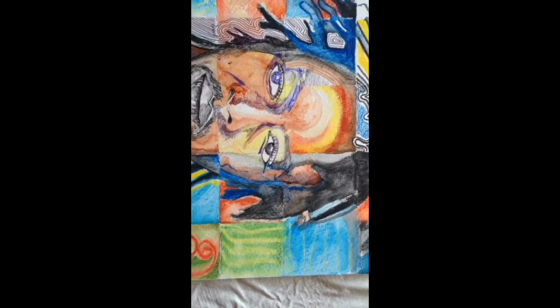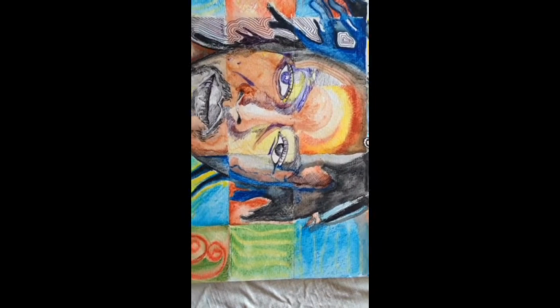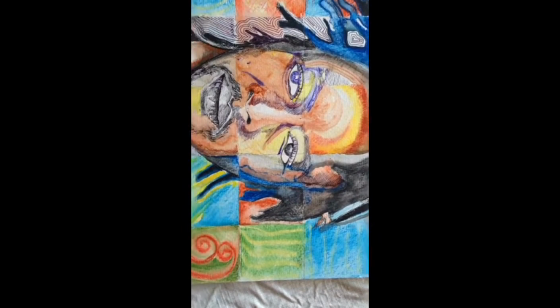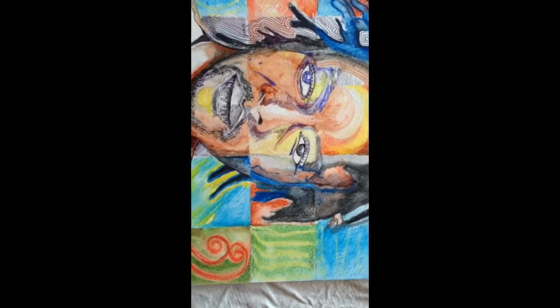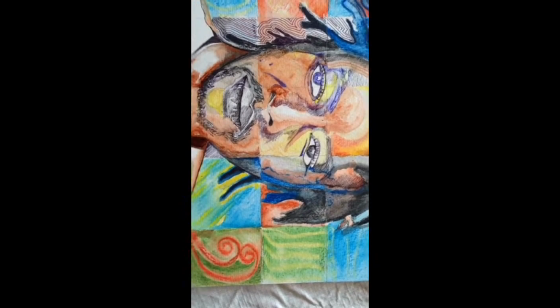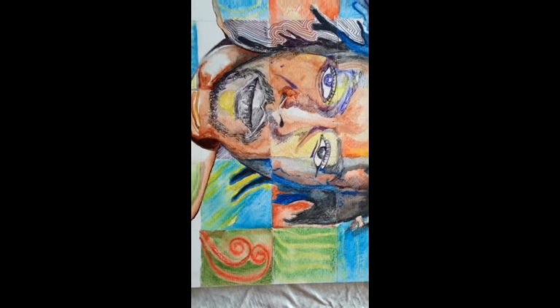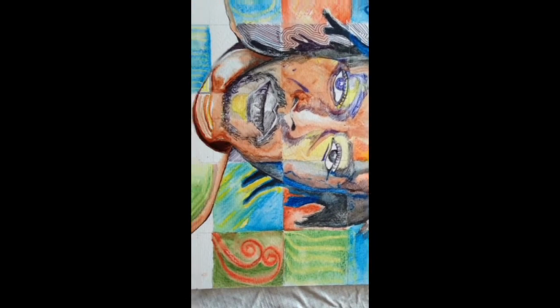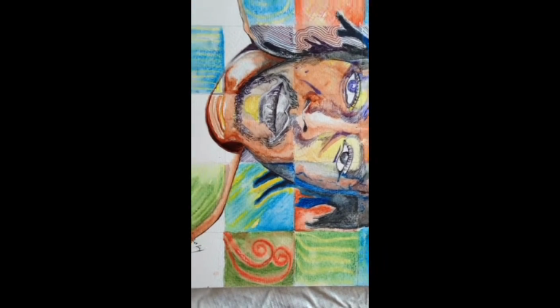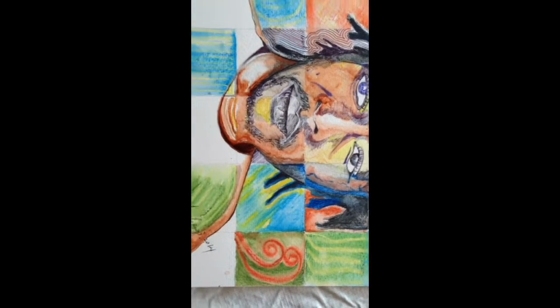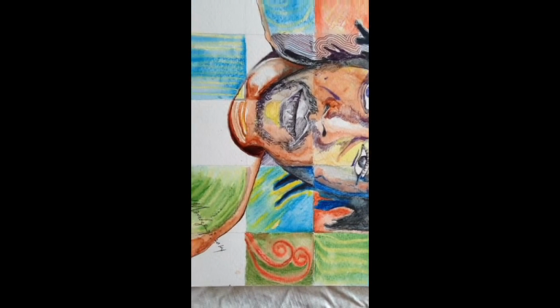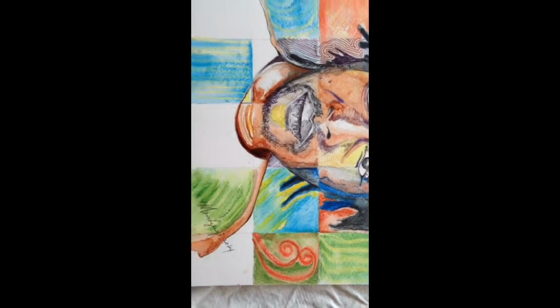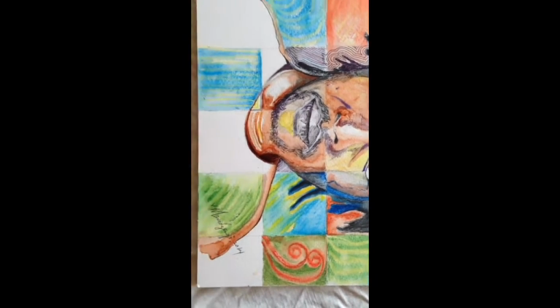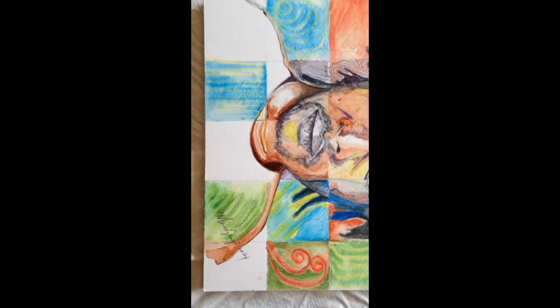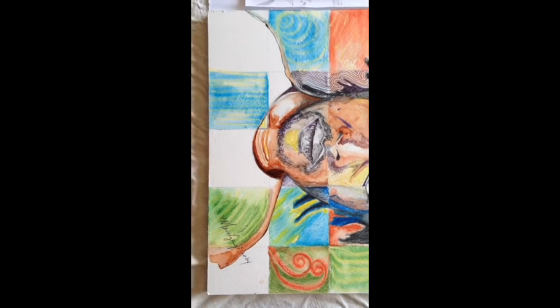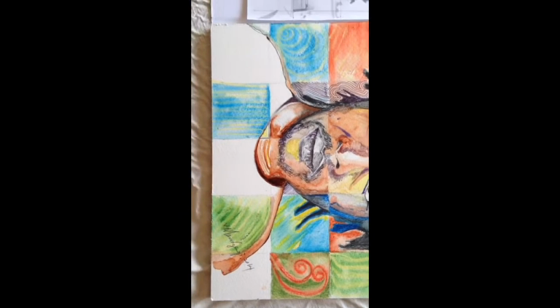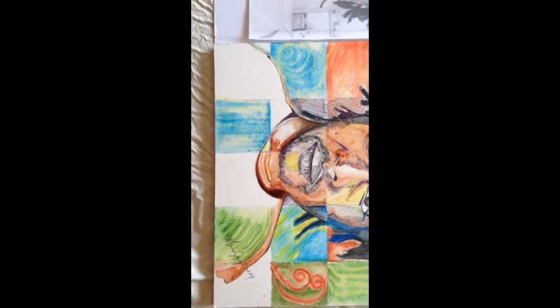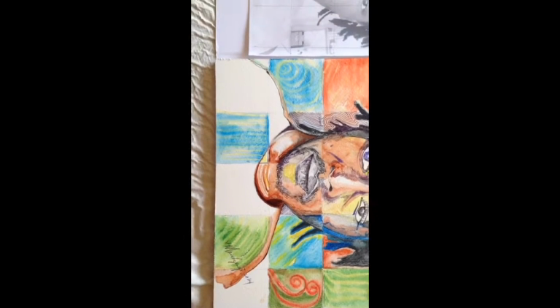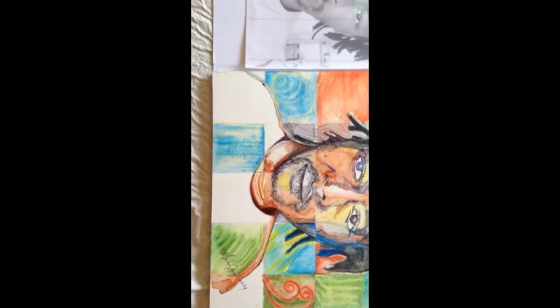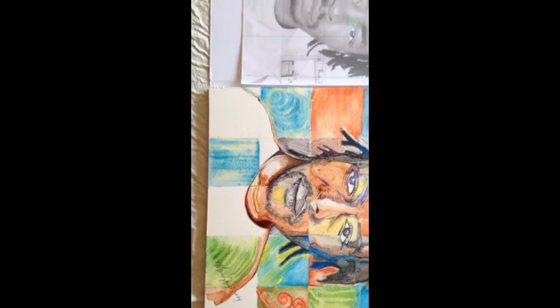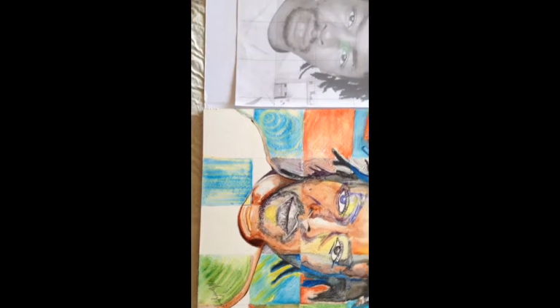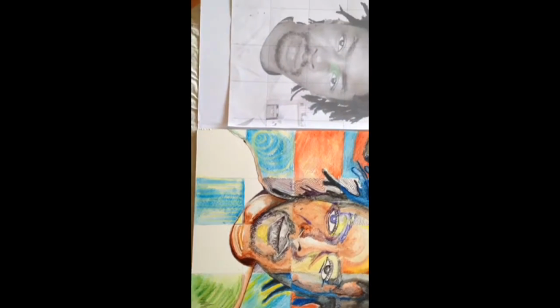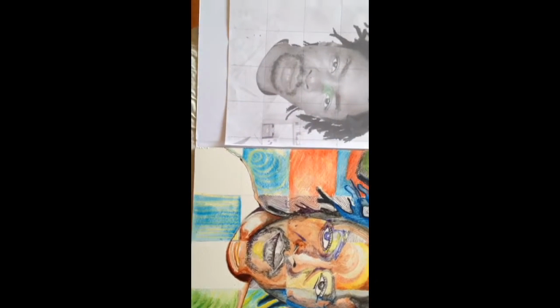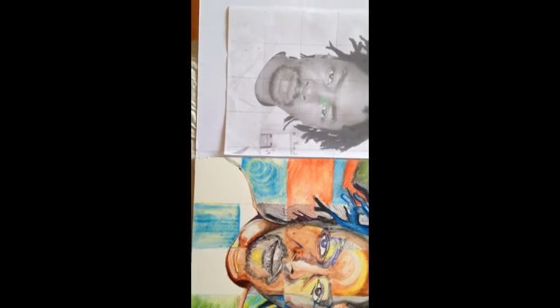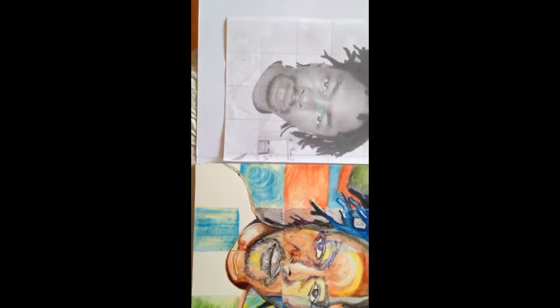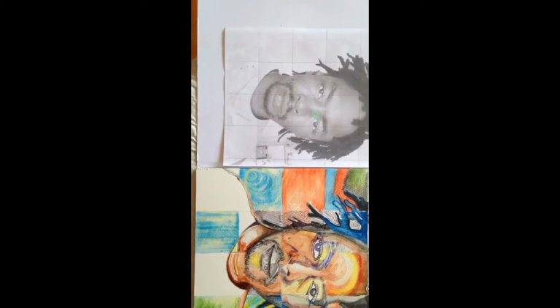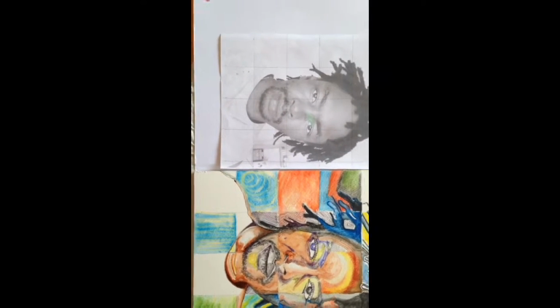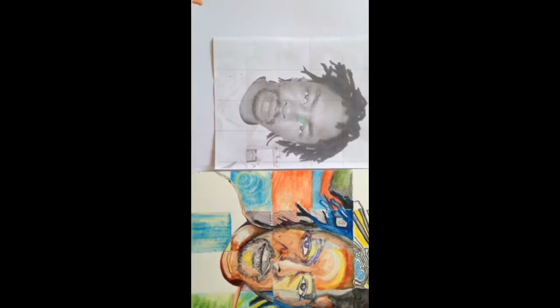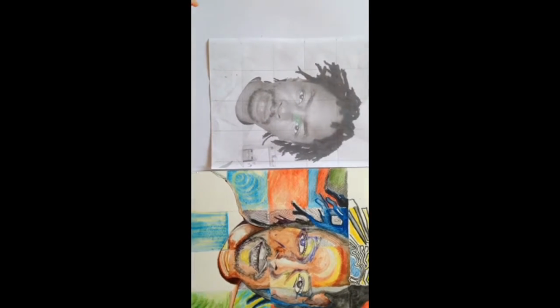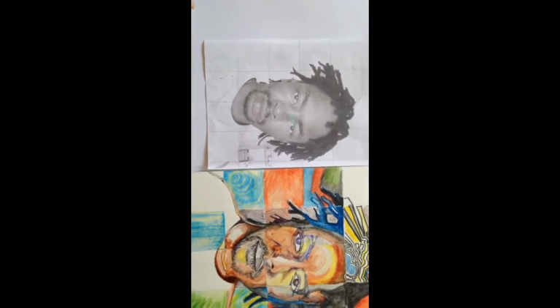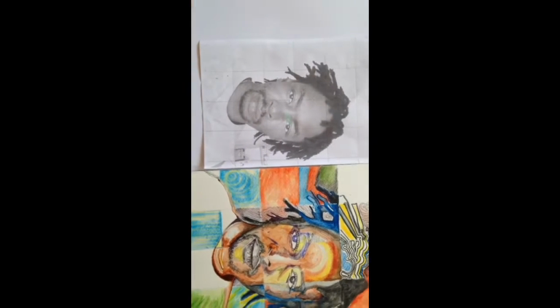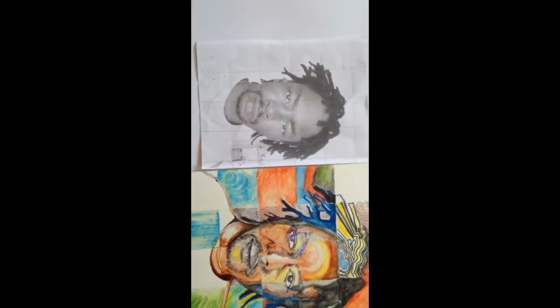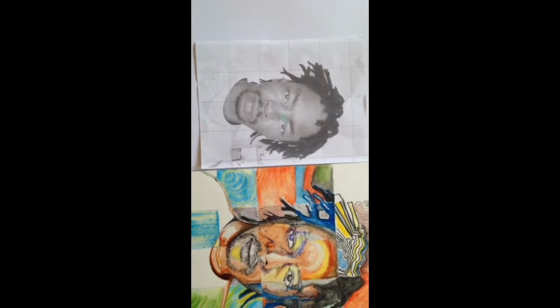So that was a self-portrait using the grid method, and this is the photo I took it from.